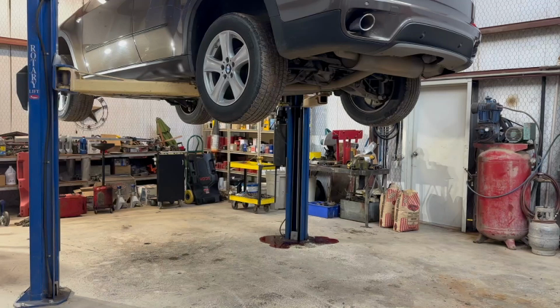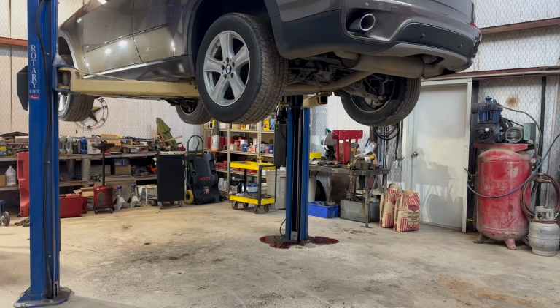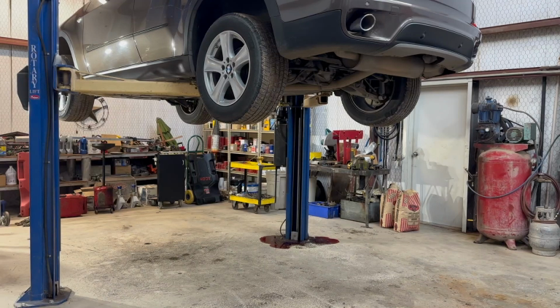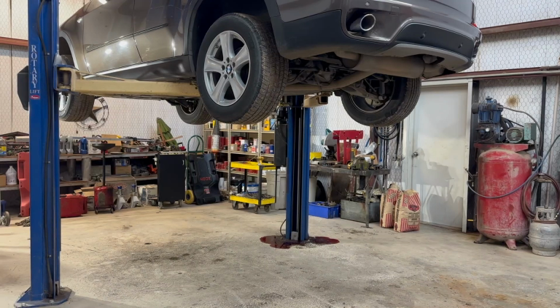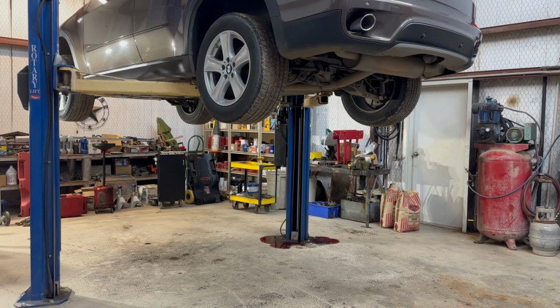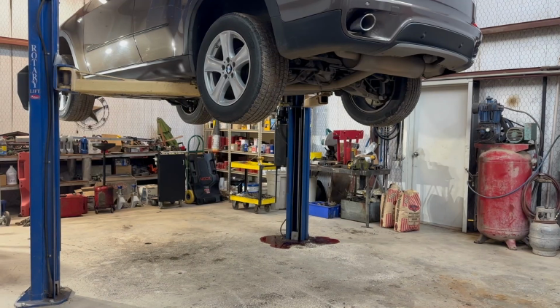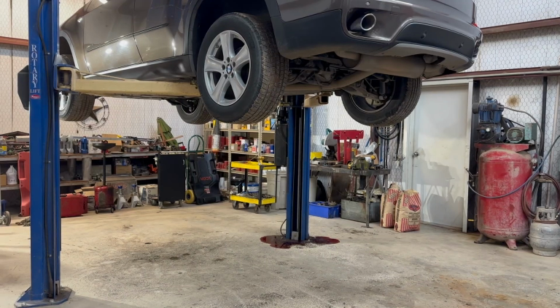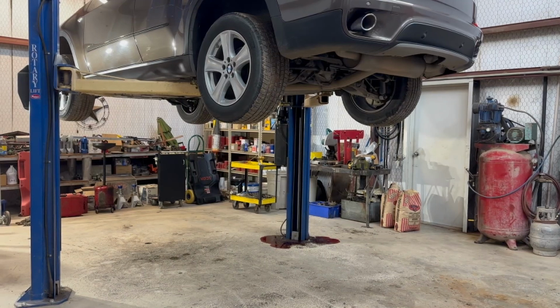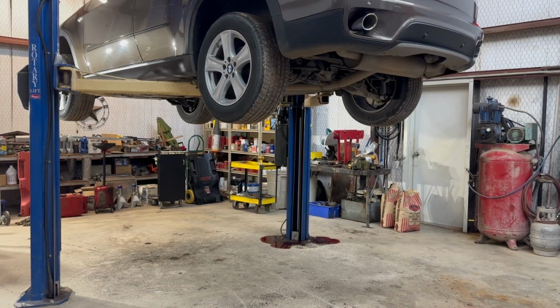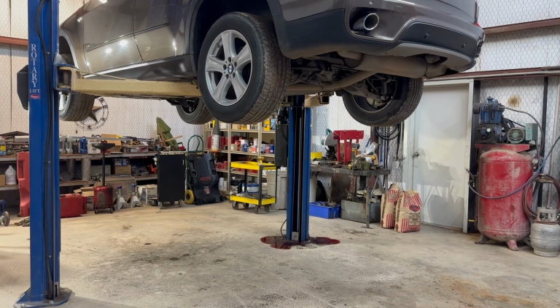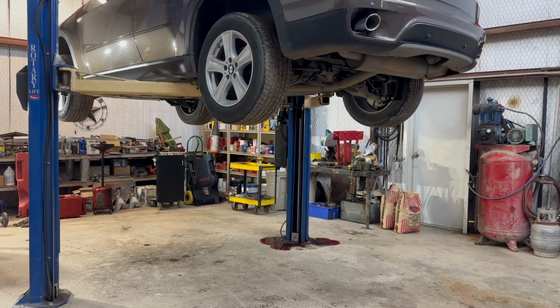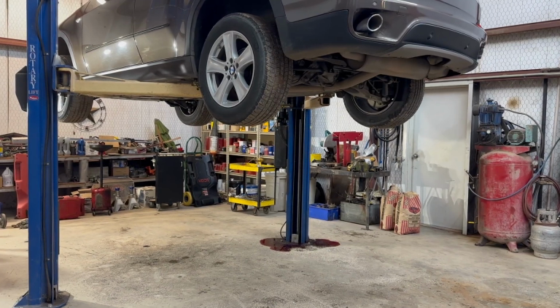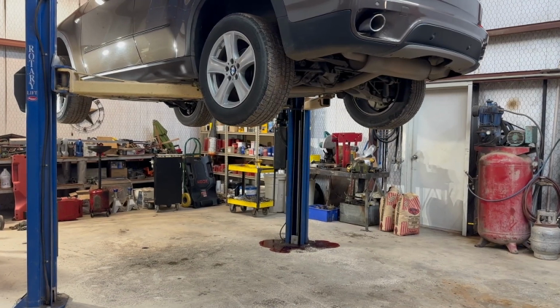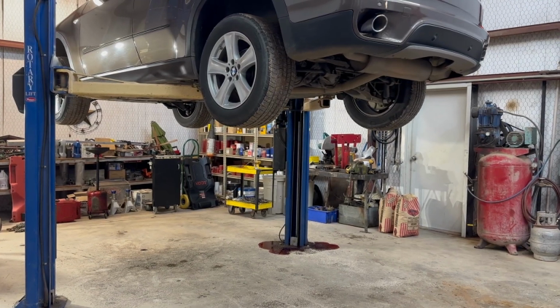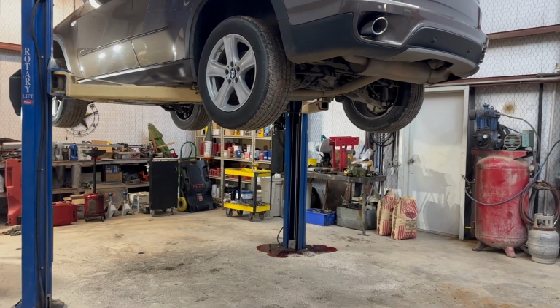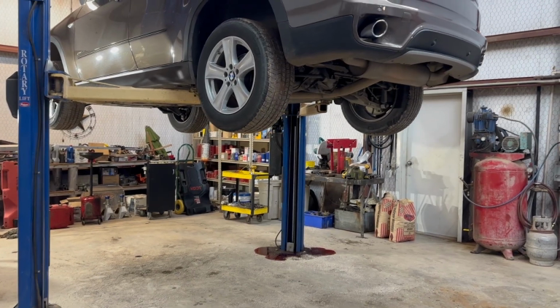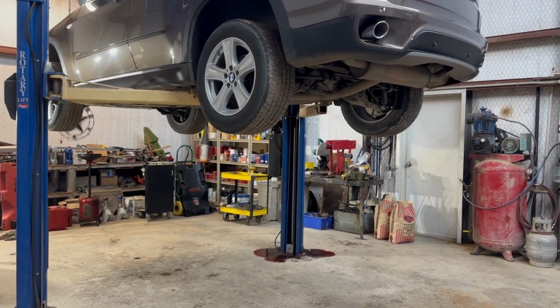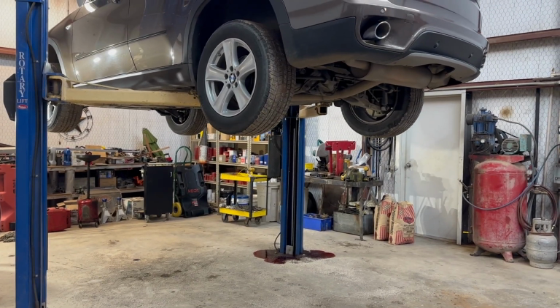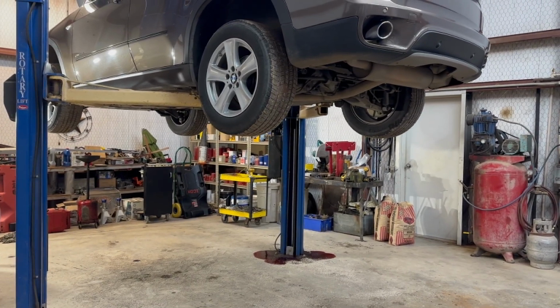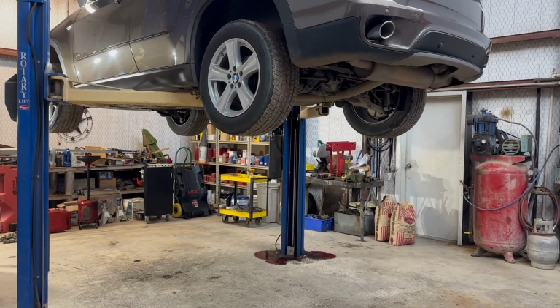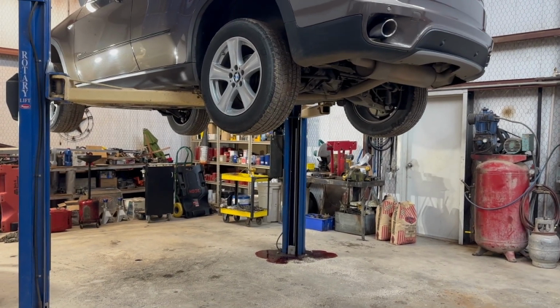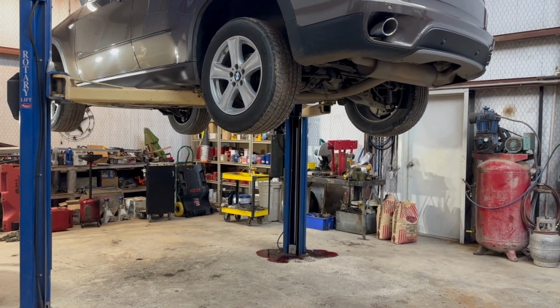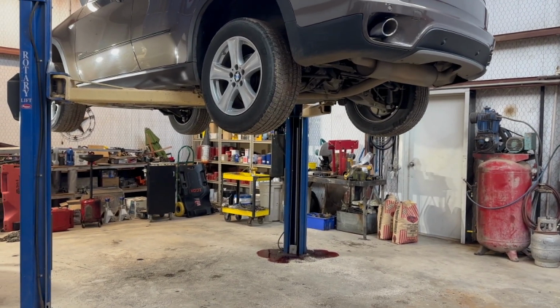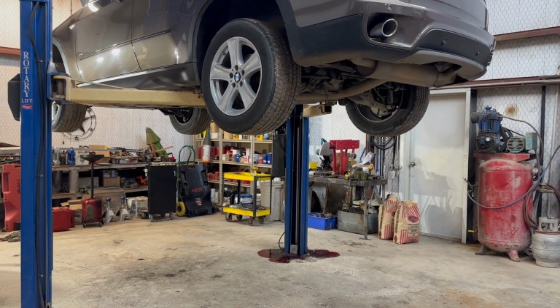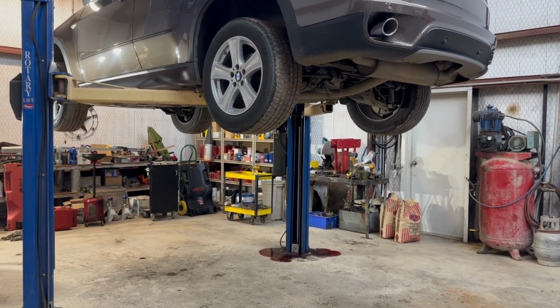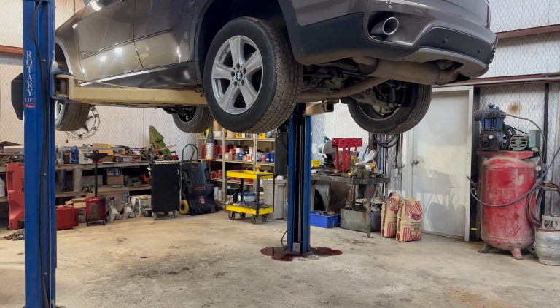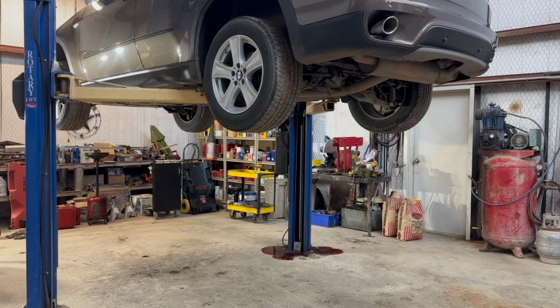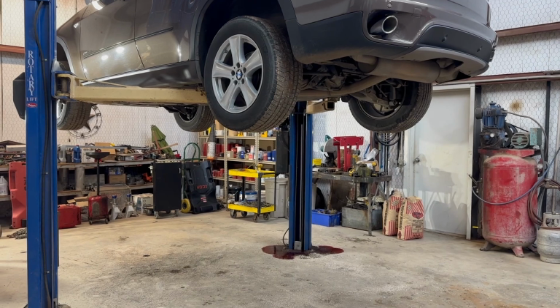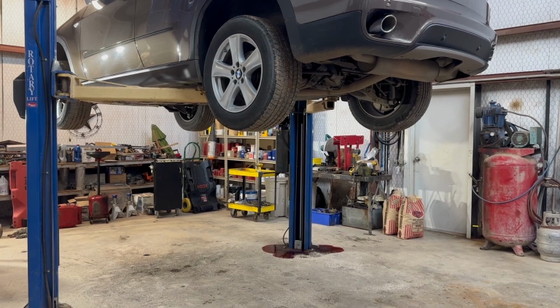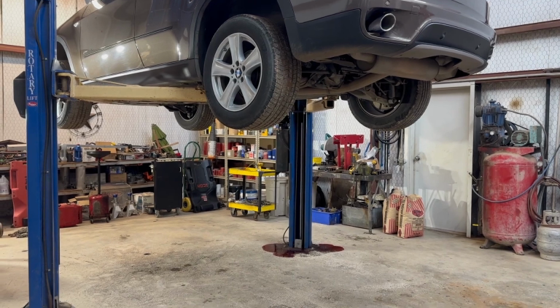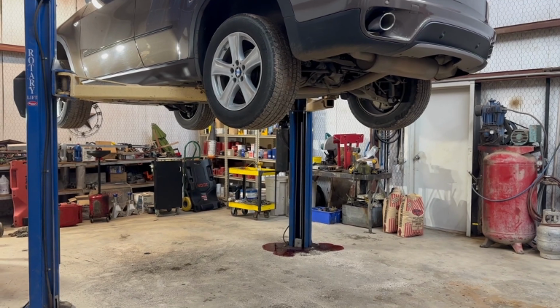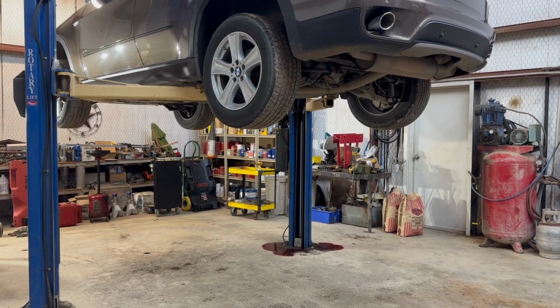Because the cylinder on the lift has blown out, we're going to have to use the forklift to safely get the car off of the lift.